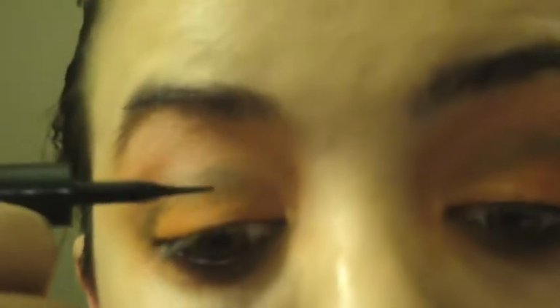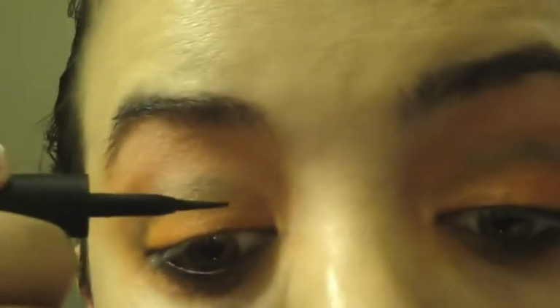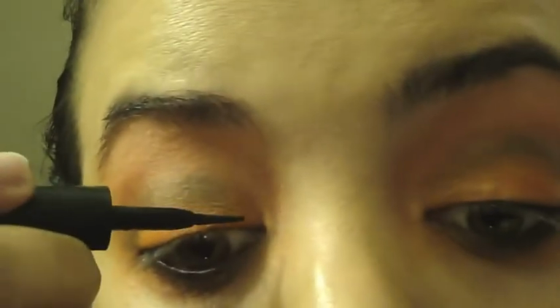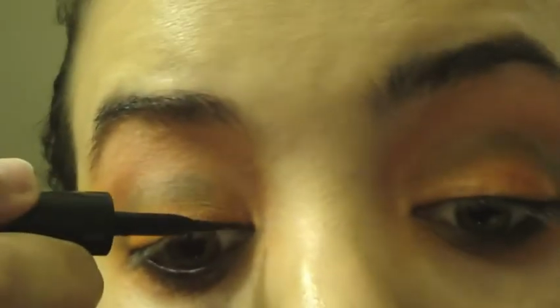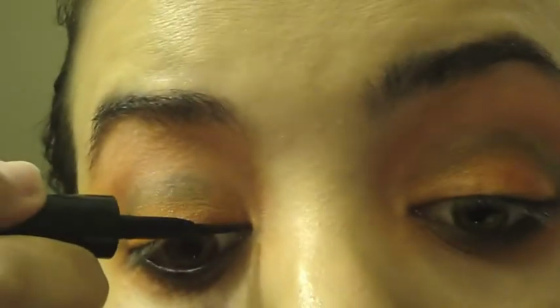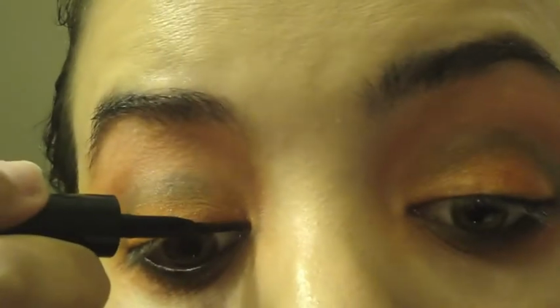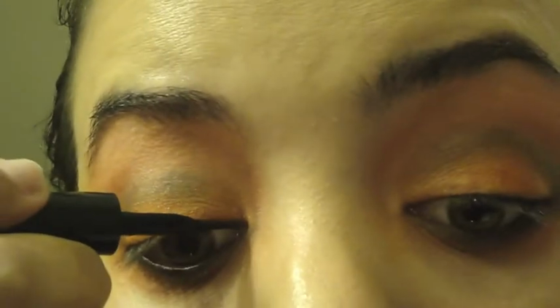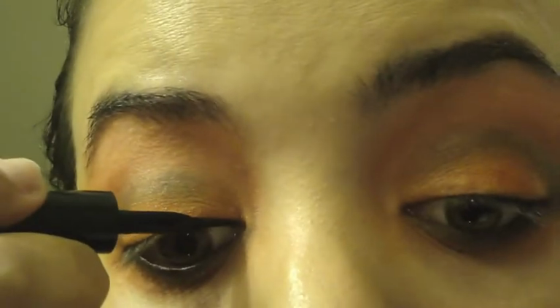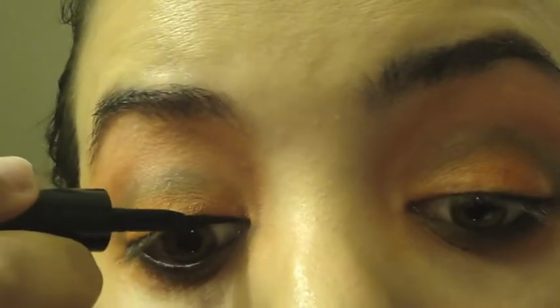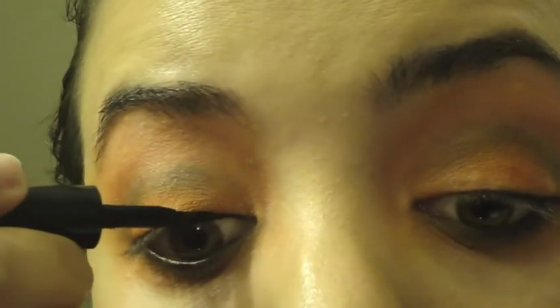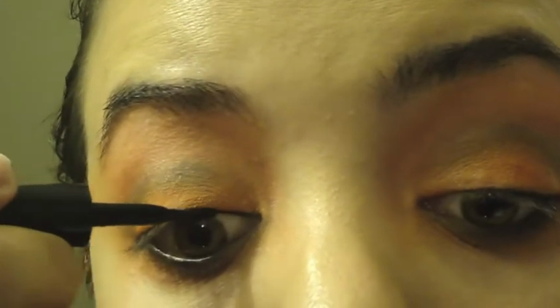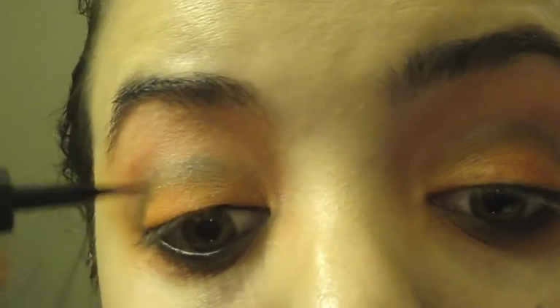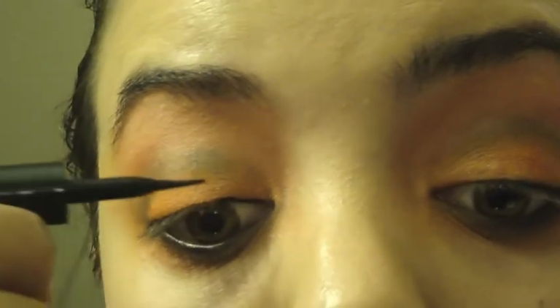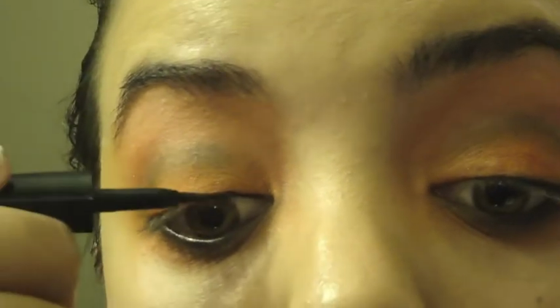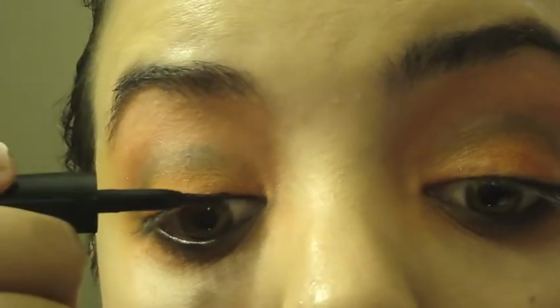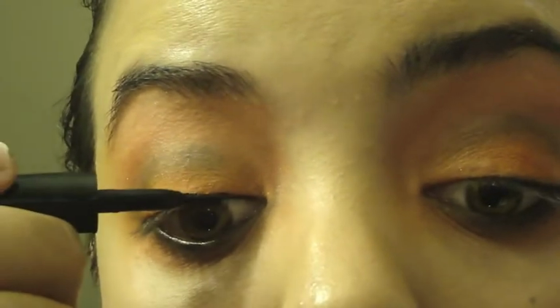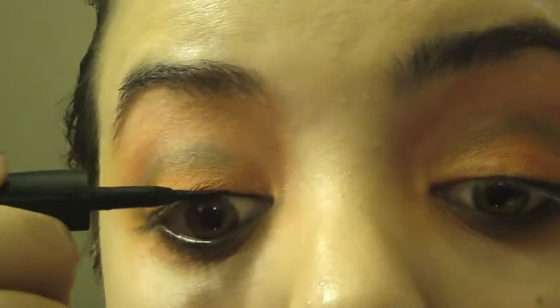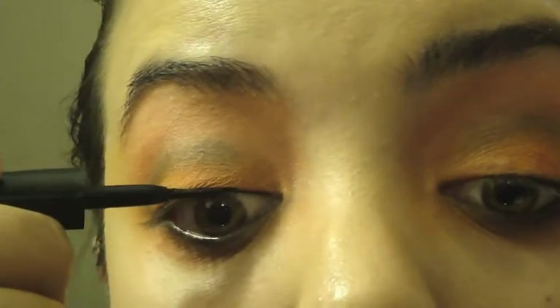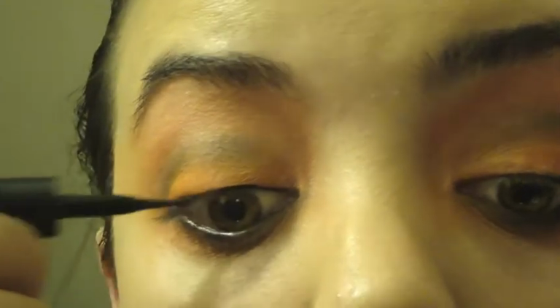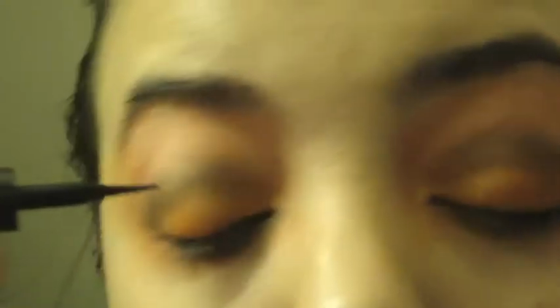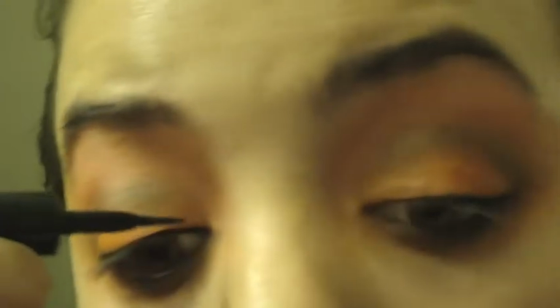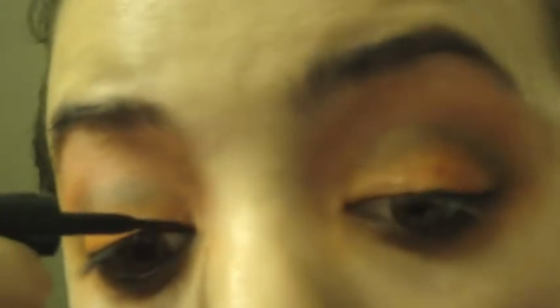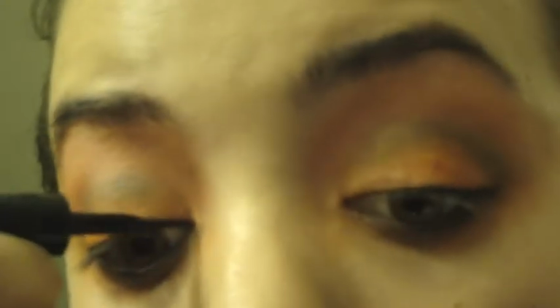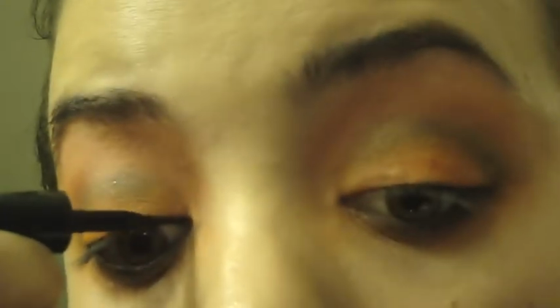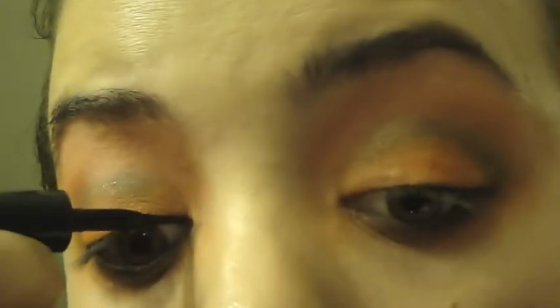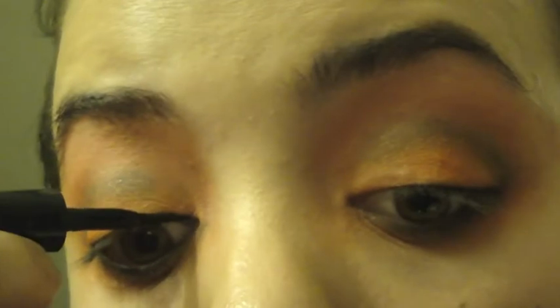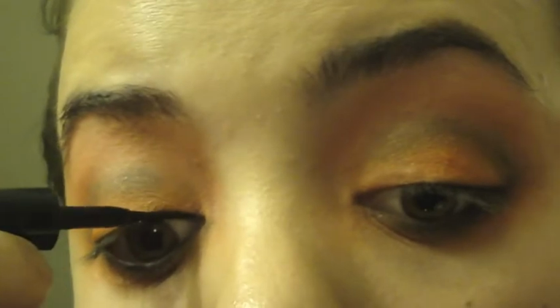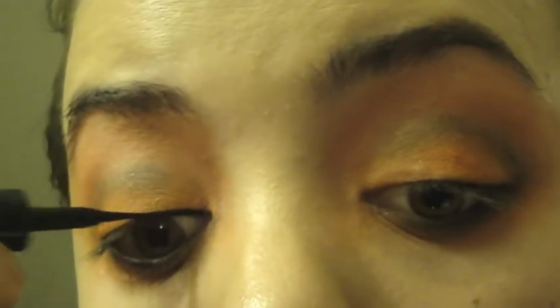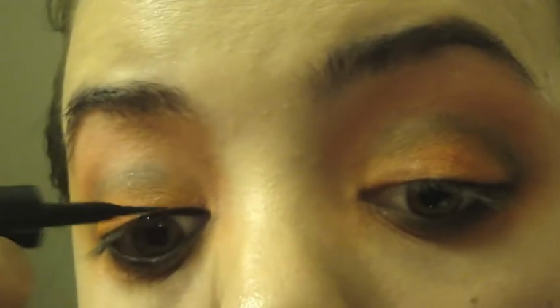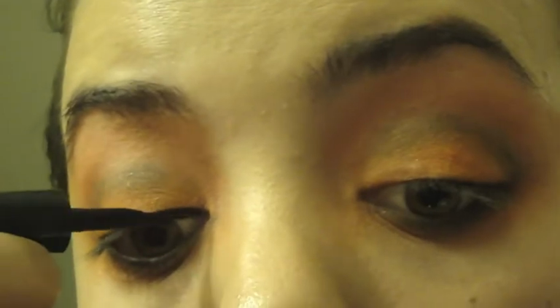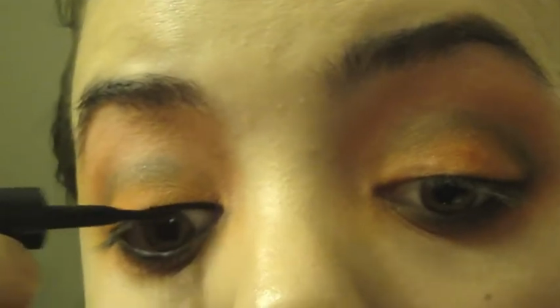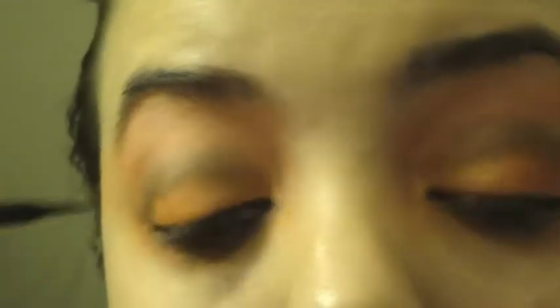Now it's time to apply liner to your upper lash line. Here I'm using L'Oreal's Lineur Intense Black Liner.